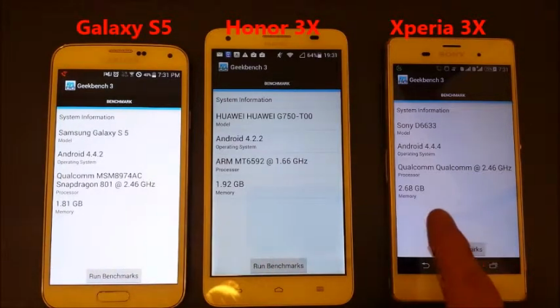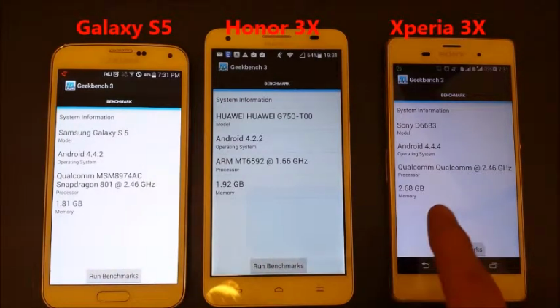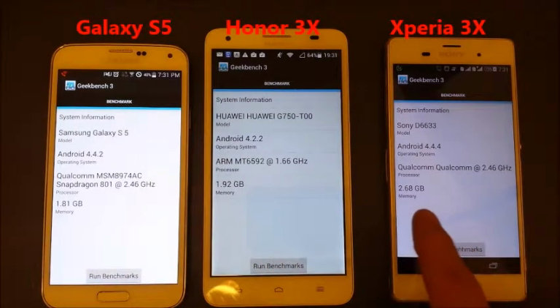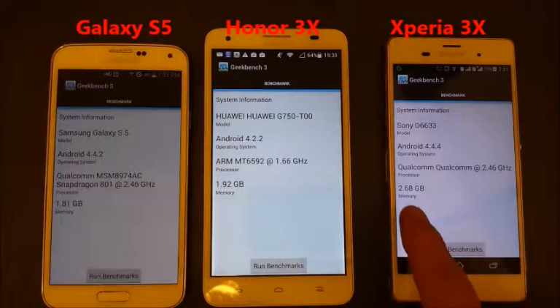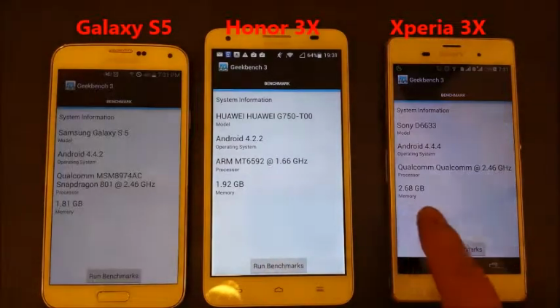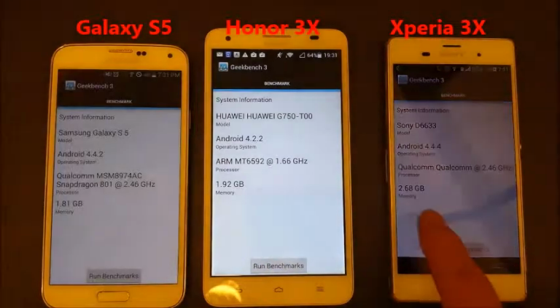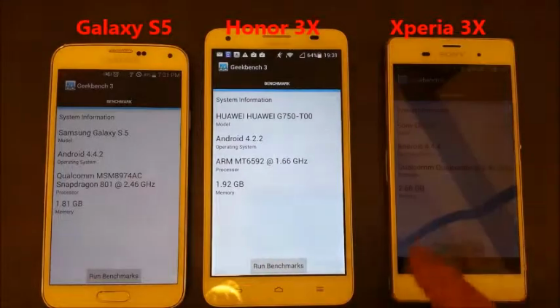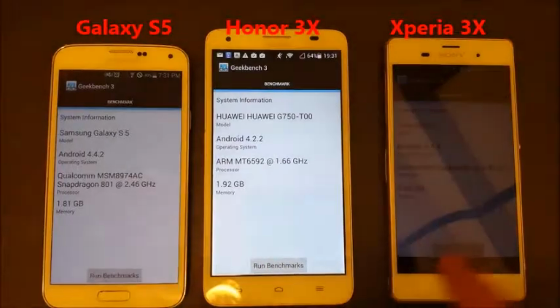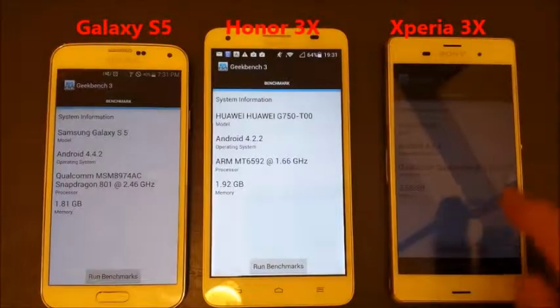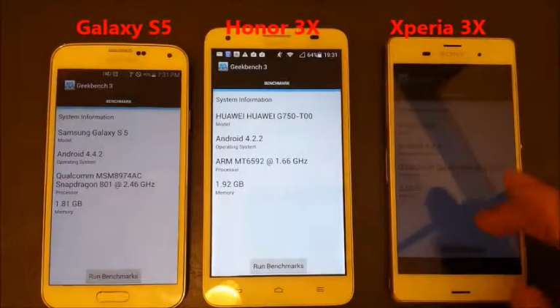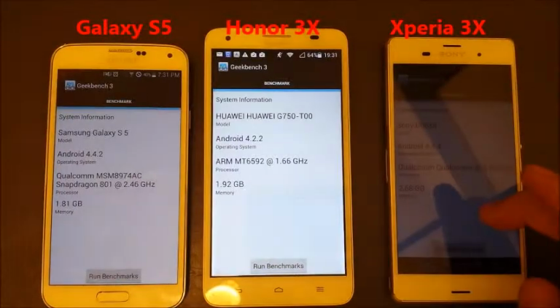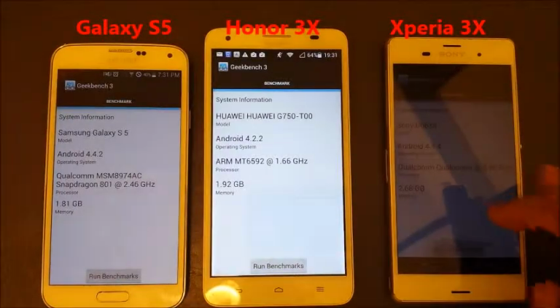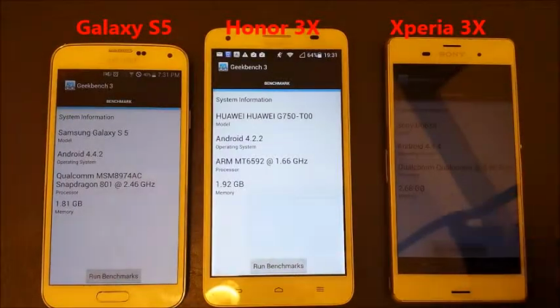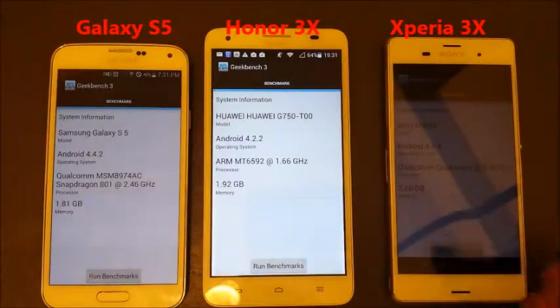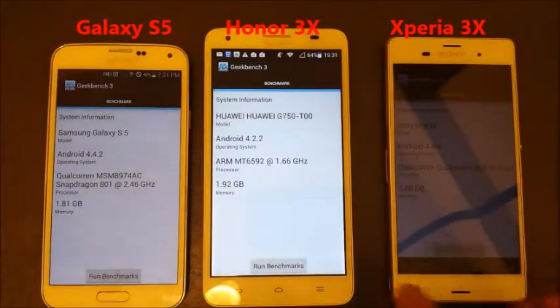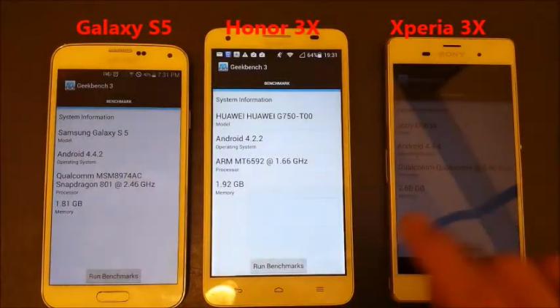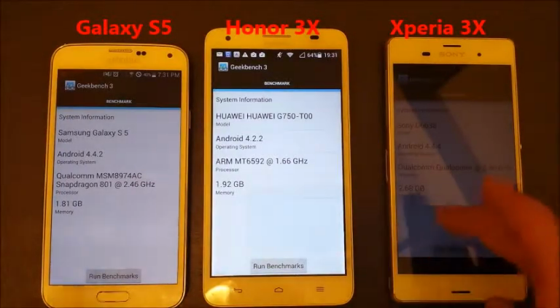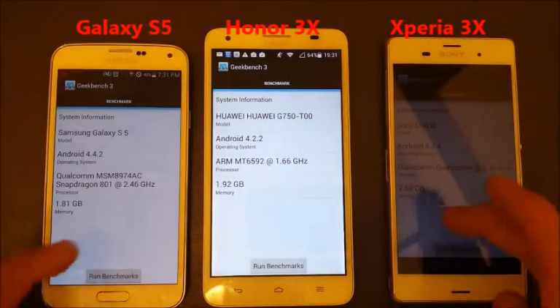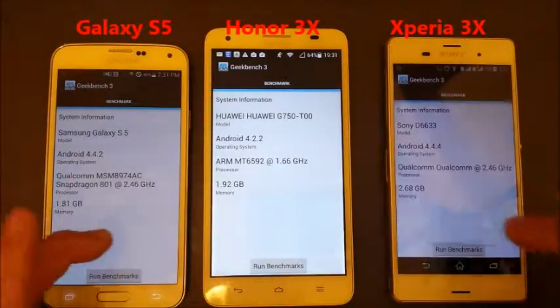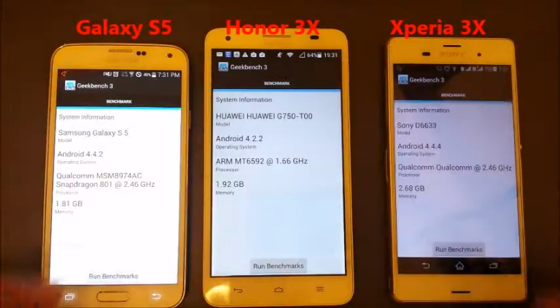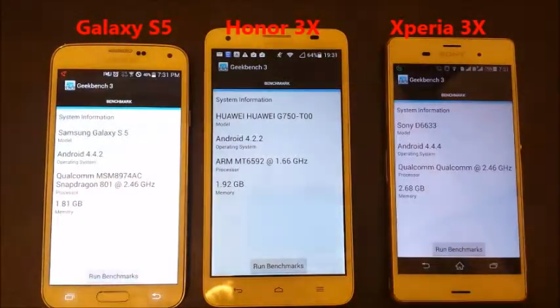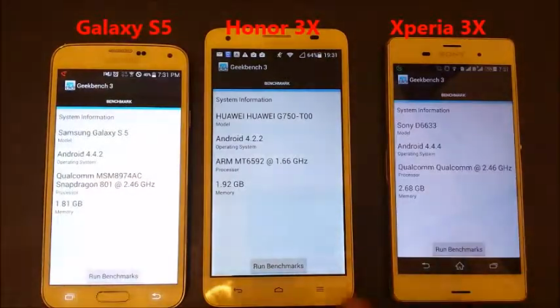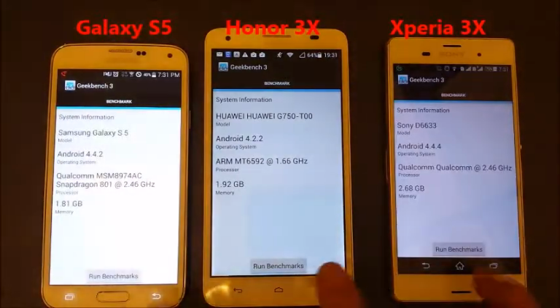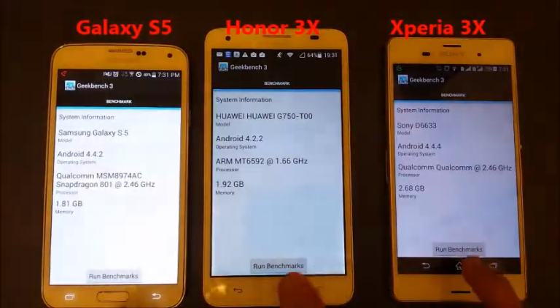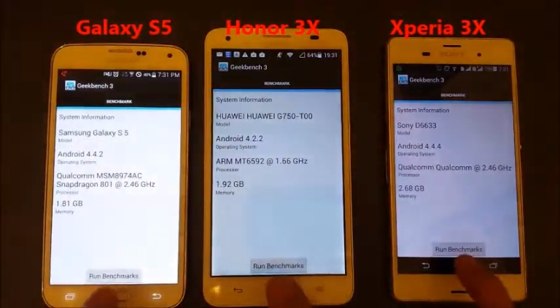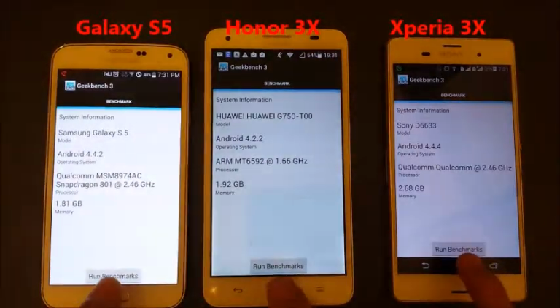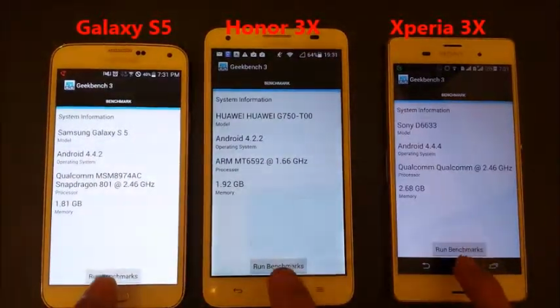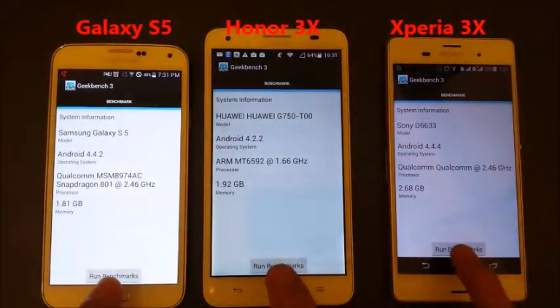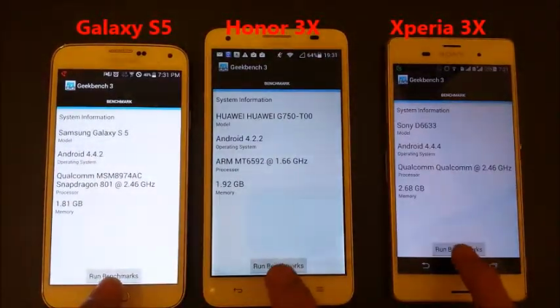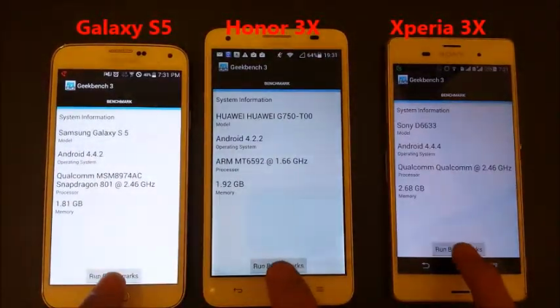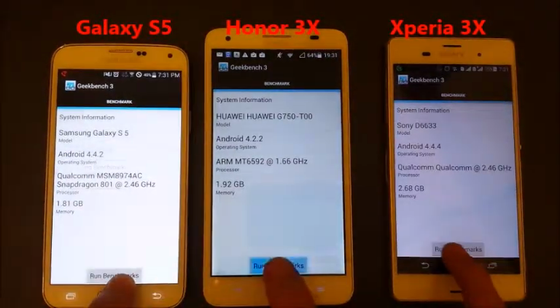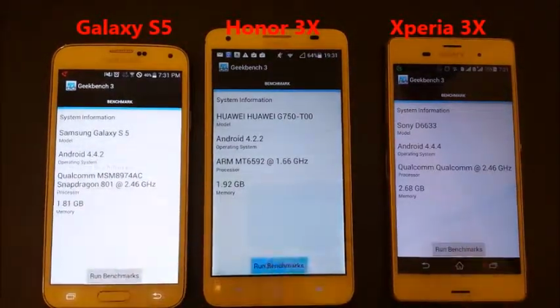The highest is the Z3, which has 2.68 gigs of RAM, and I'm going to run all these simultaneously right now.